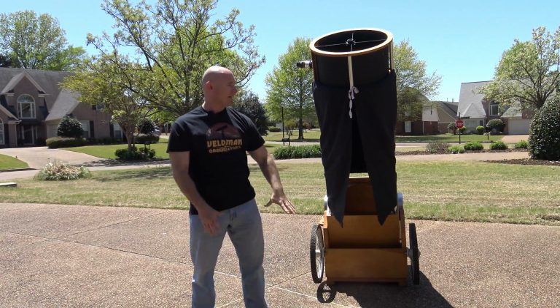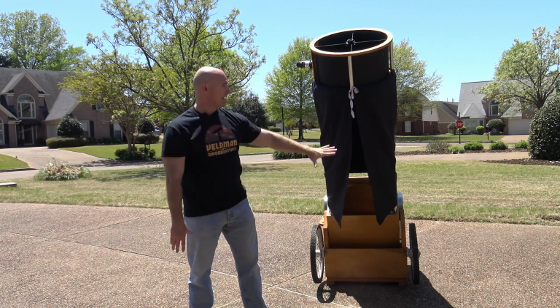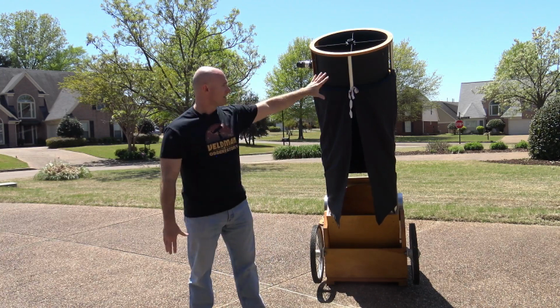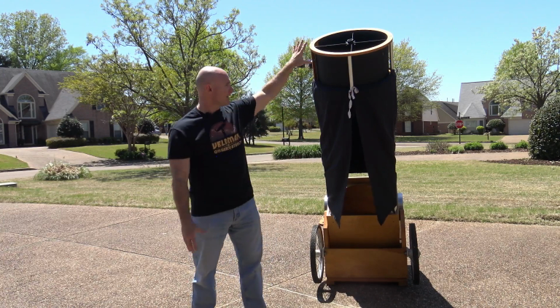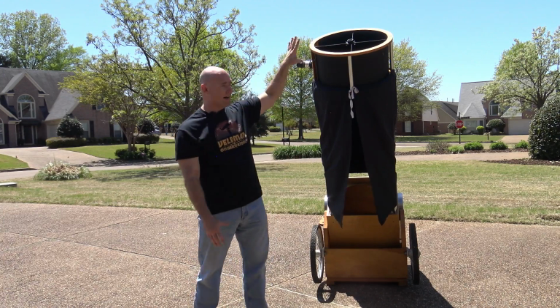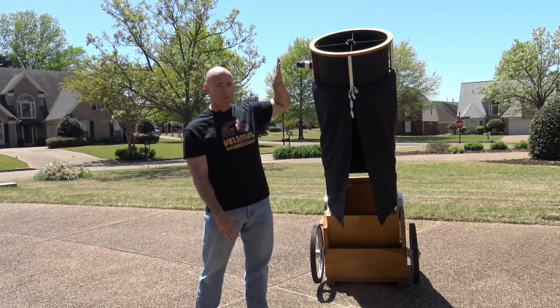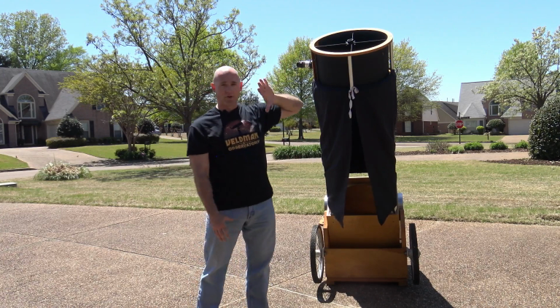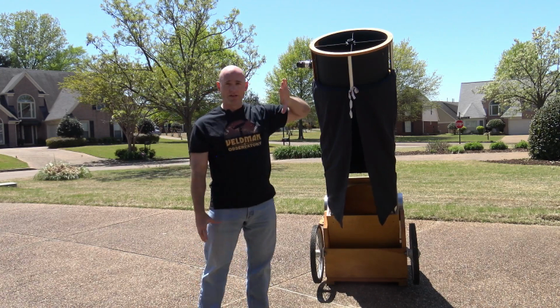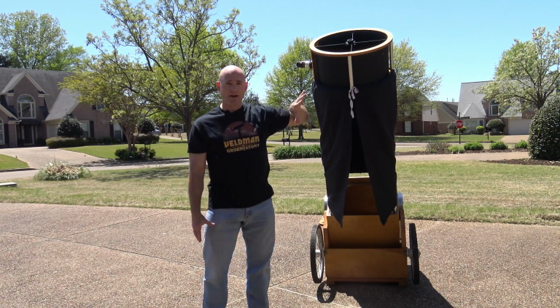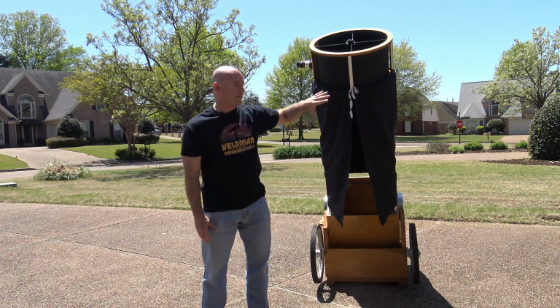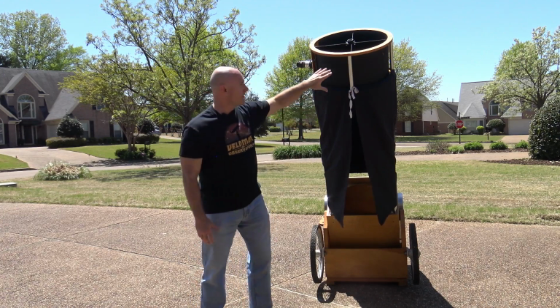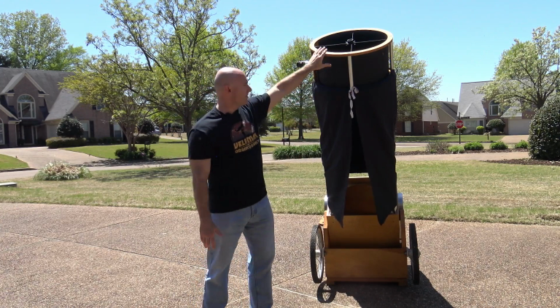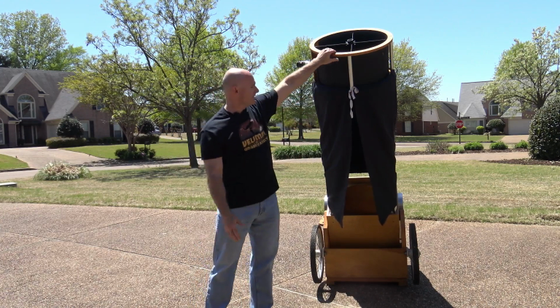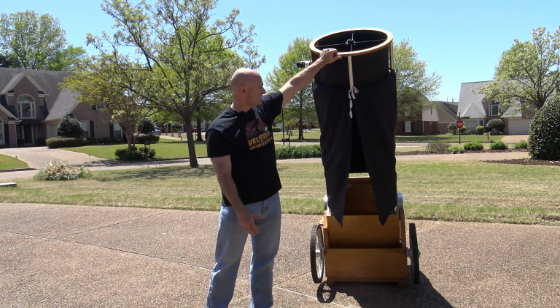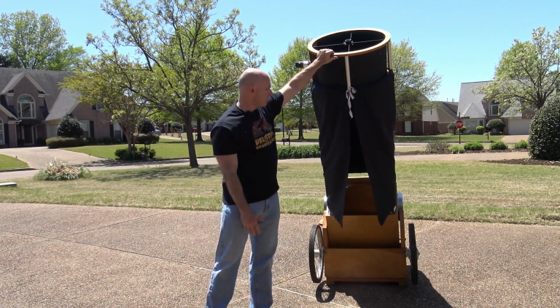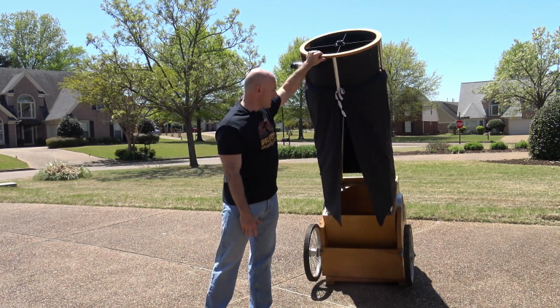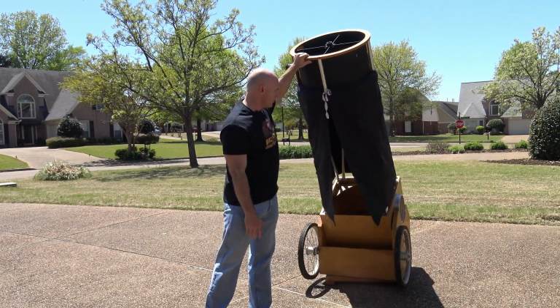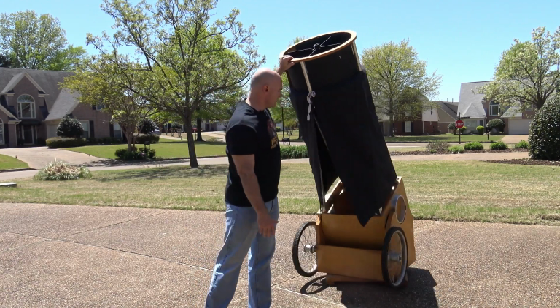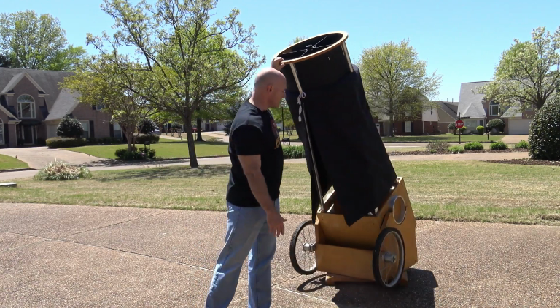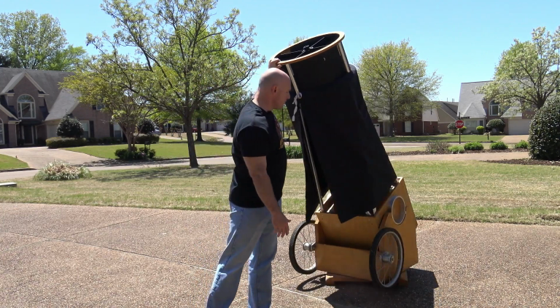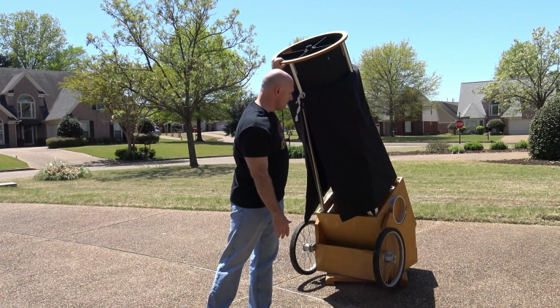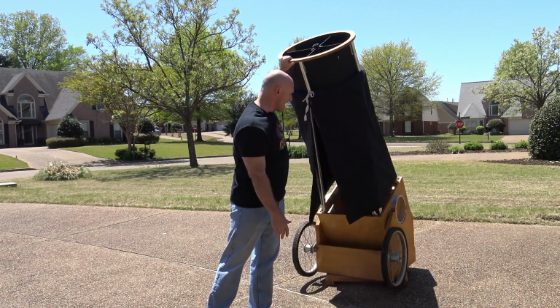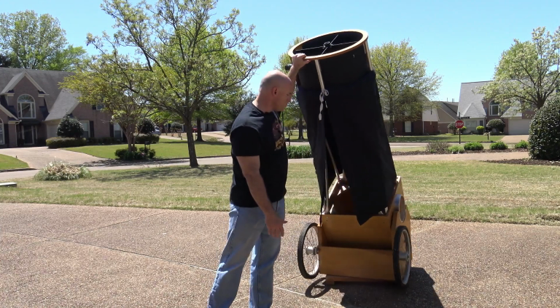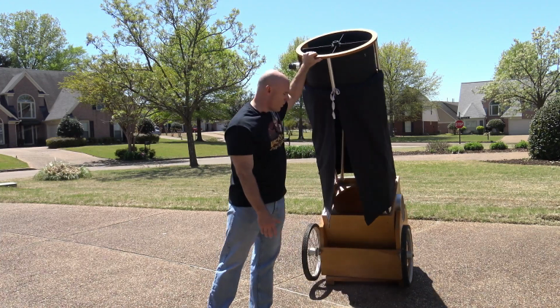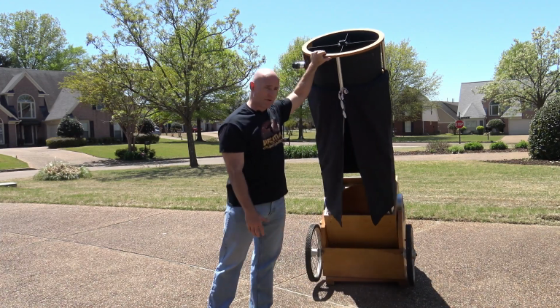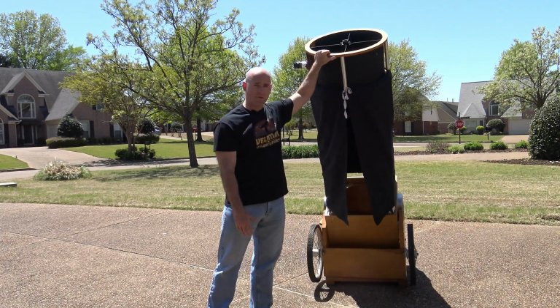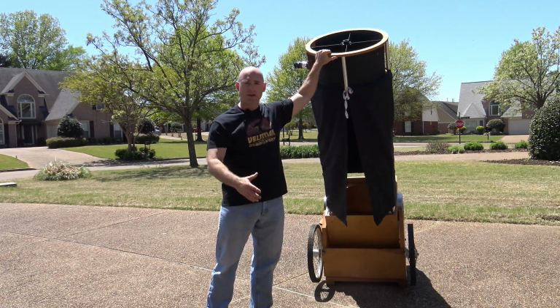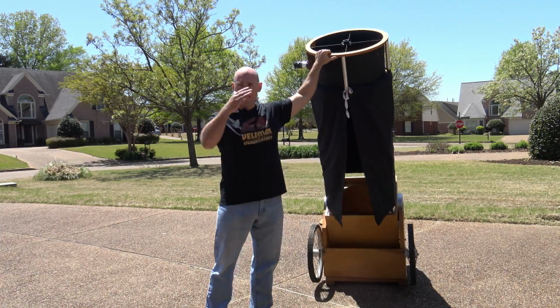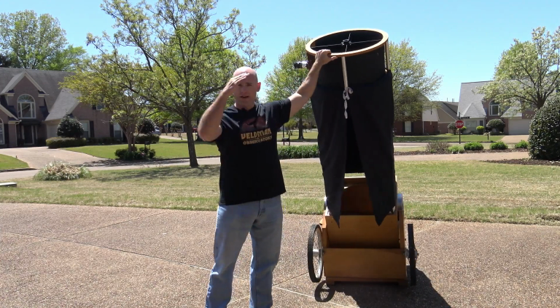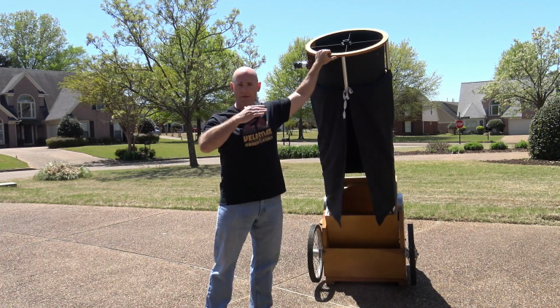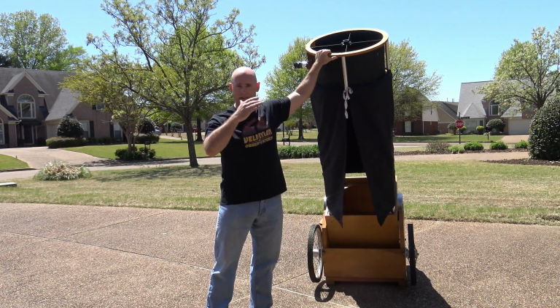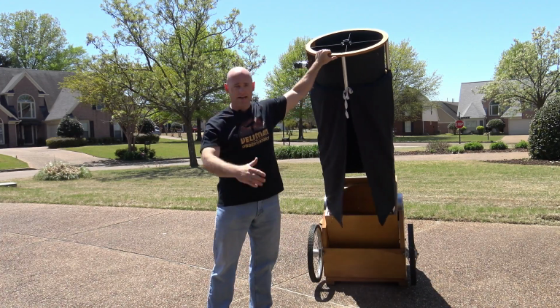It's on a Dobsonian mount — a very, very simple mount — which means I can move it back and forth and up and down.